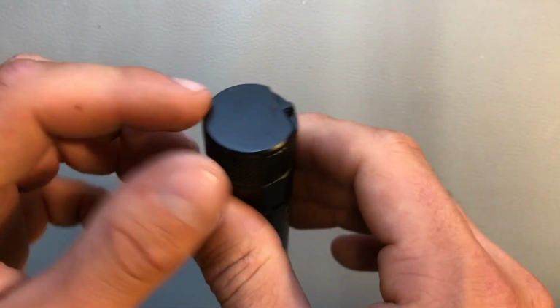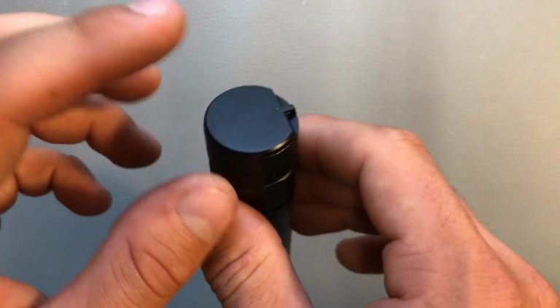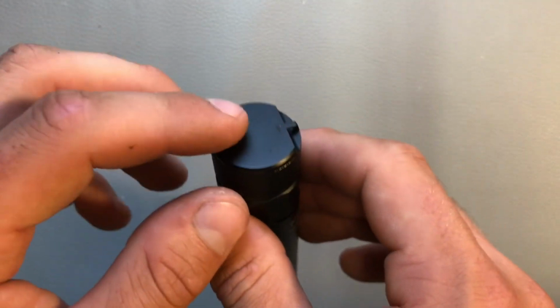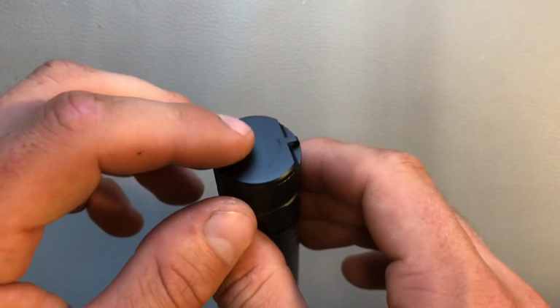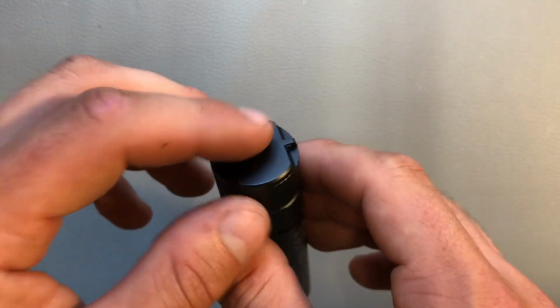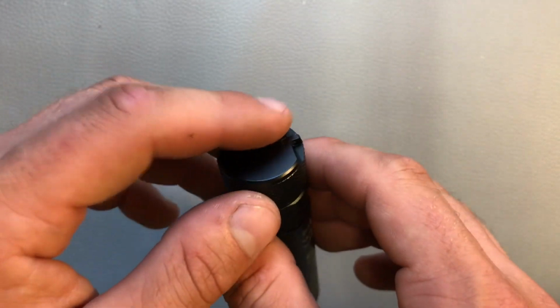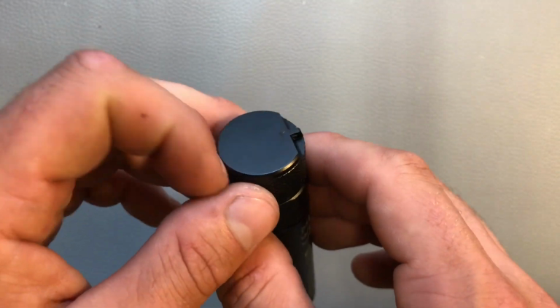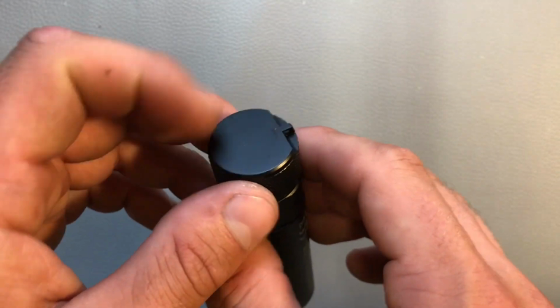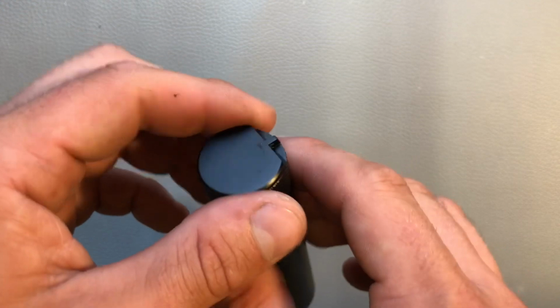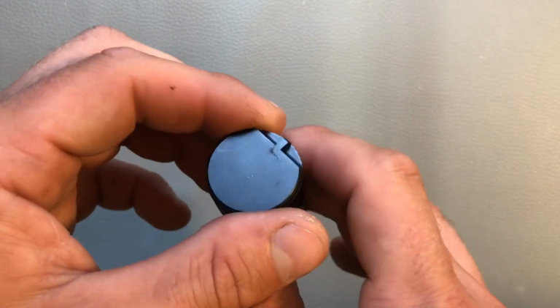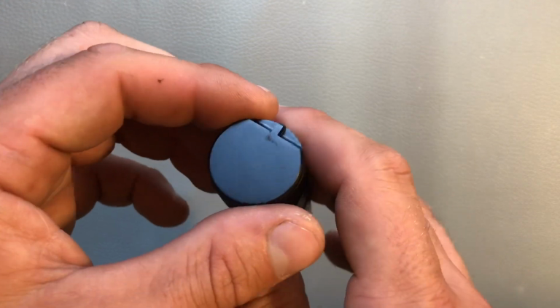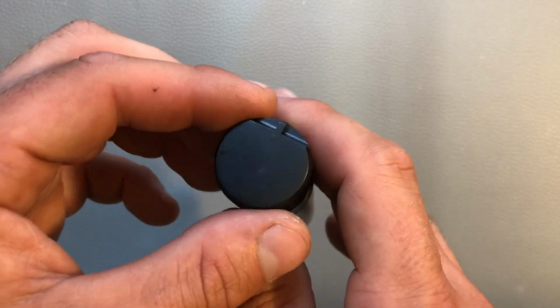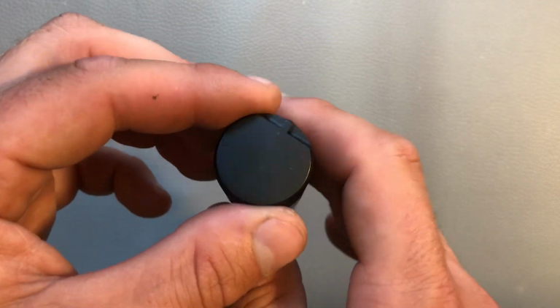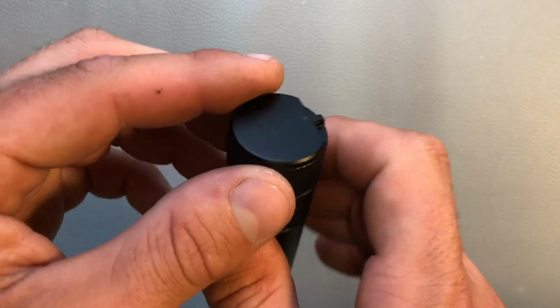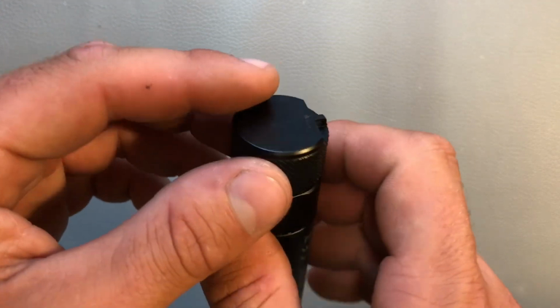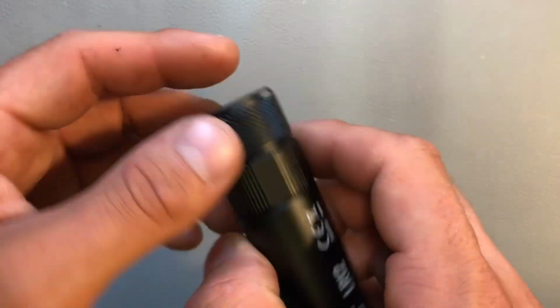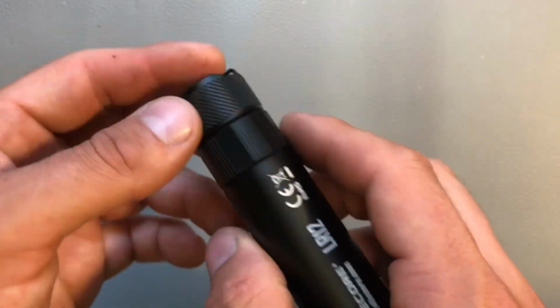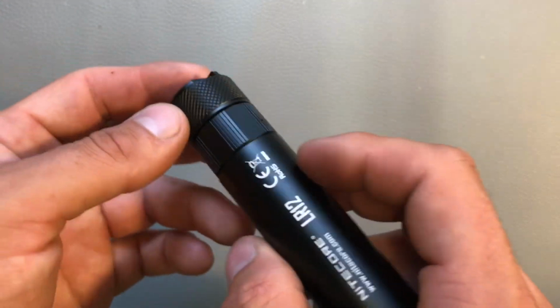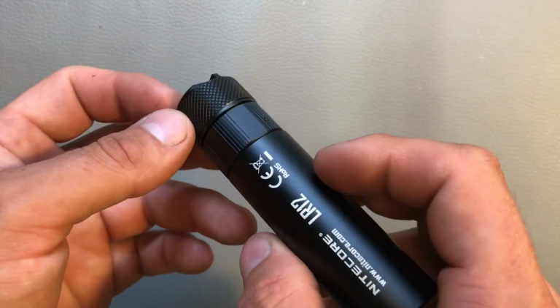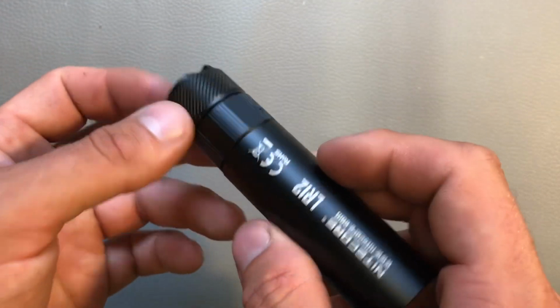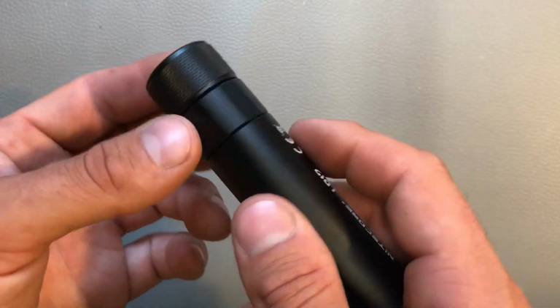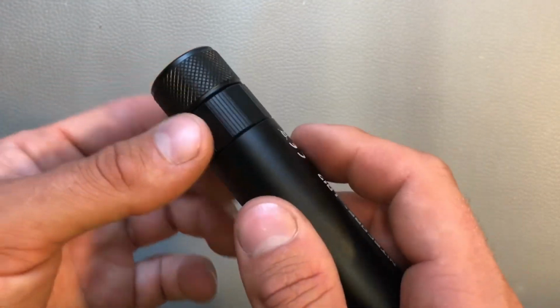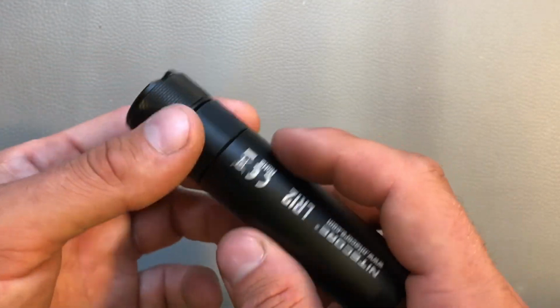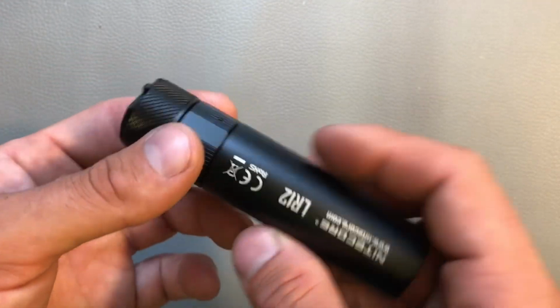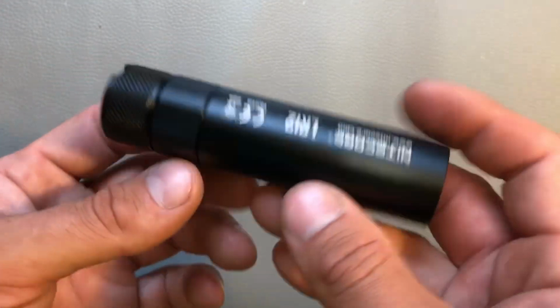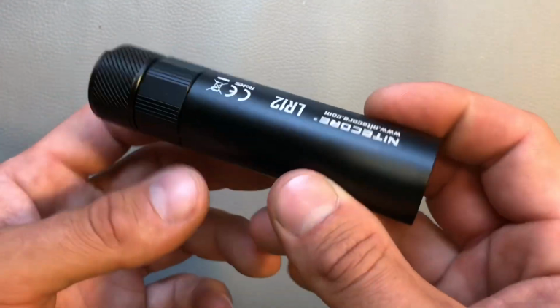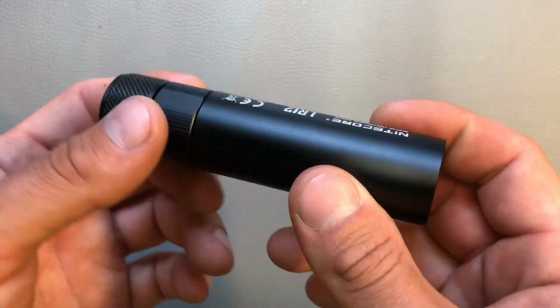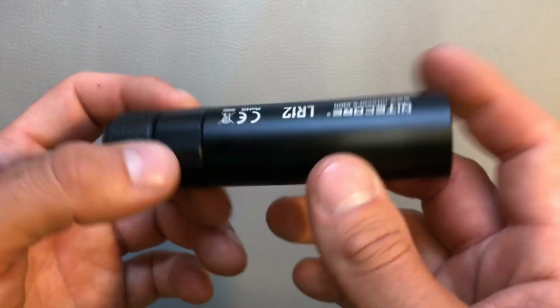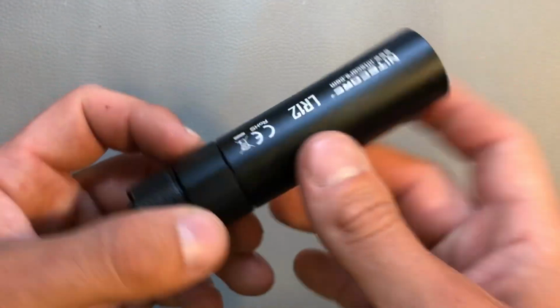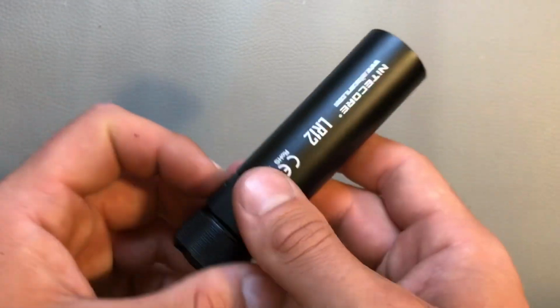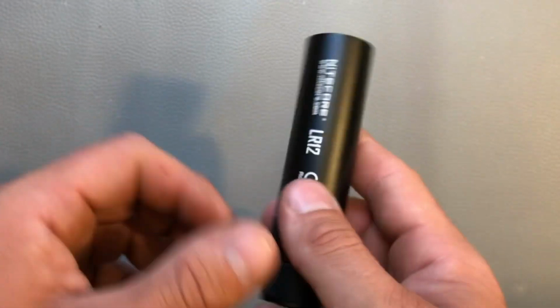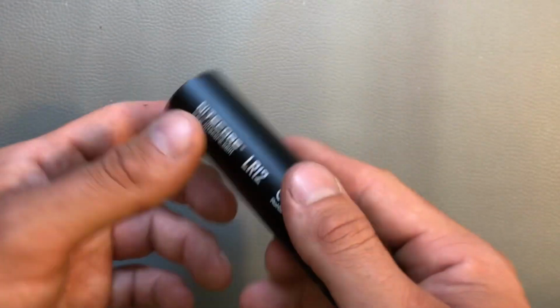The magnet in the tail cap is still there, so you can attach the light to magnetic objects.